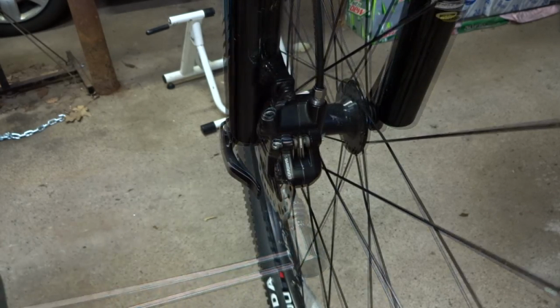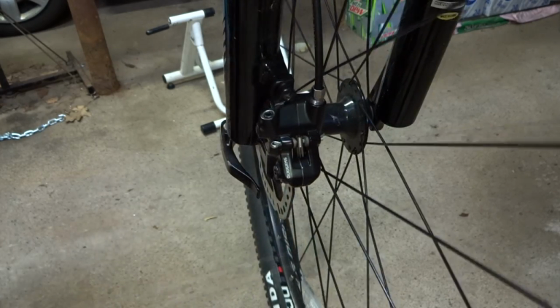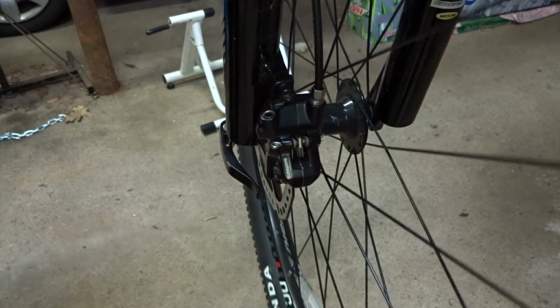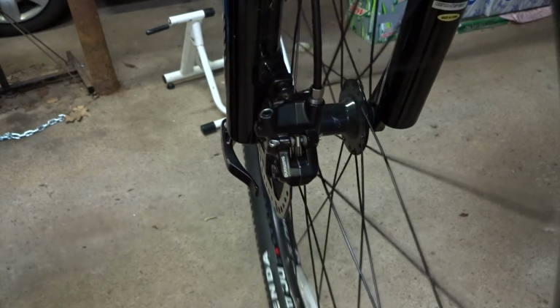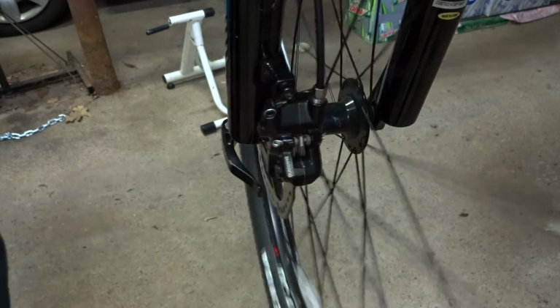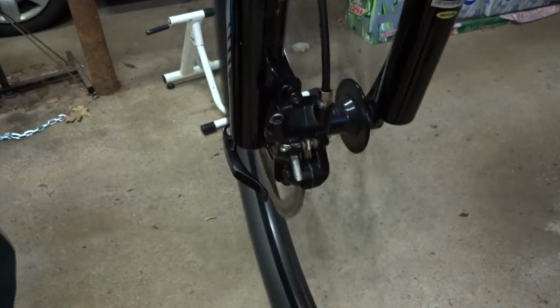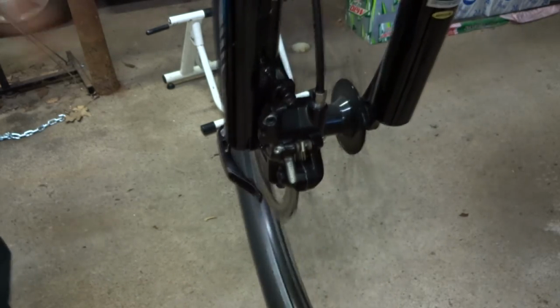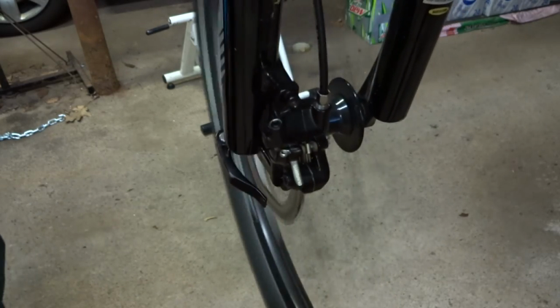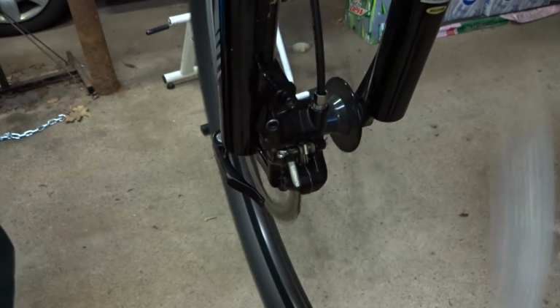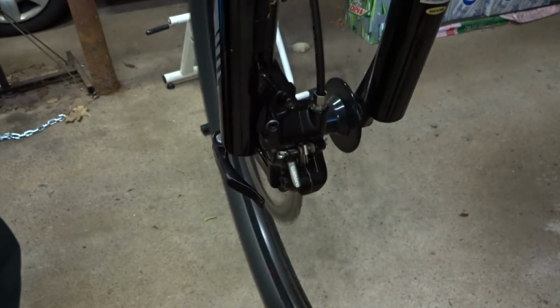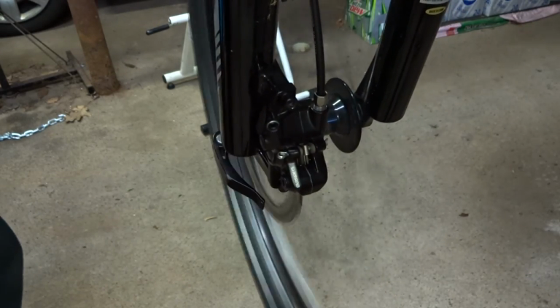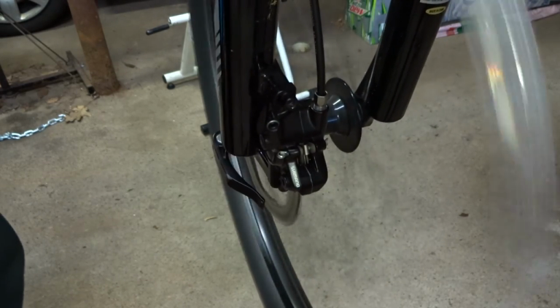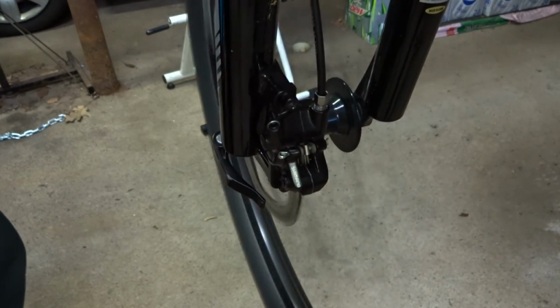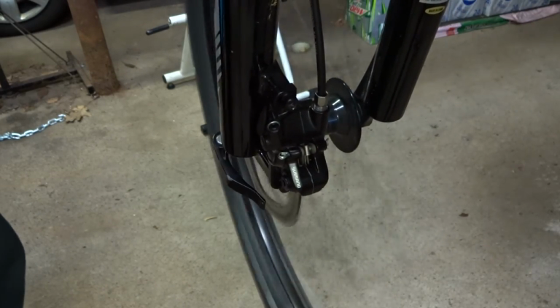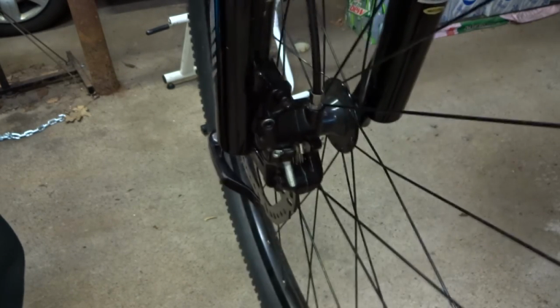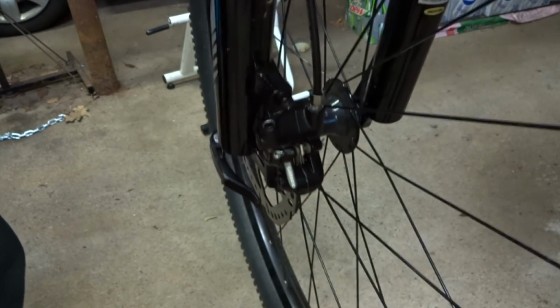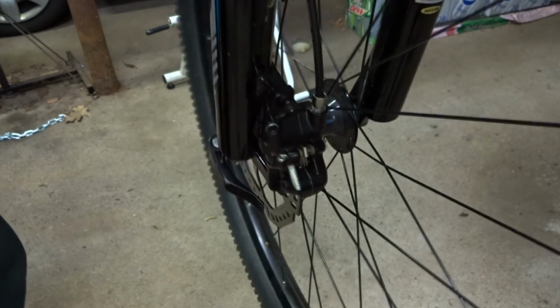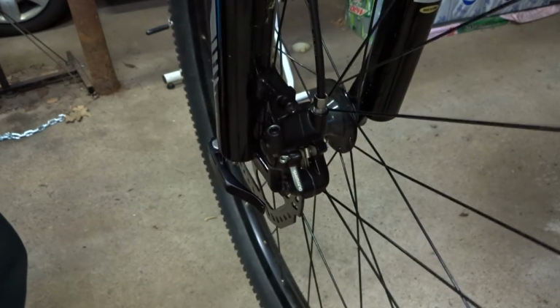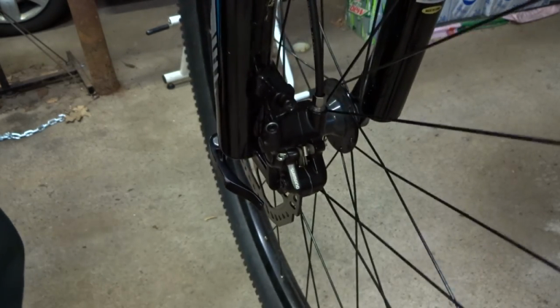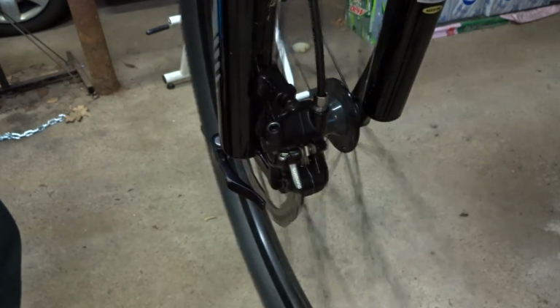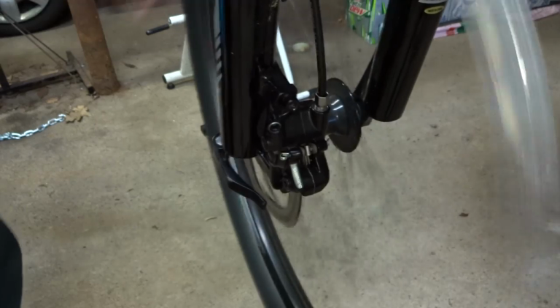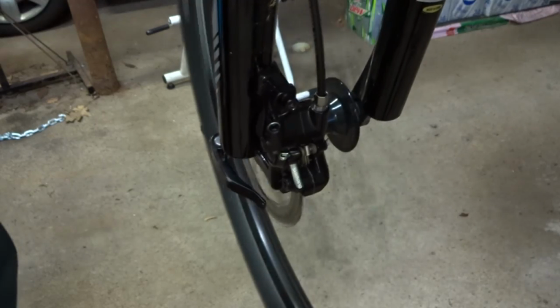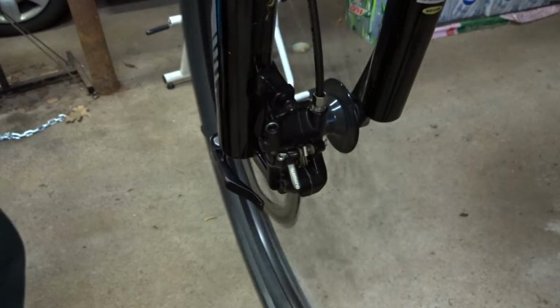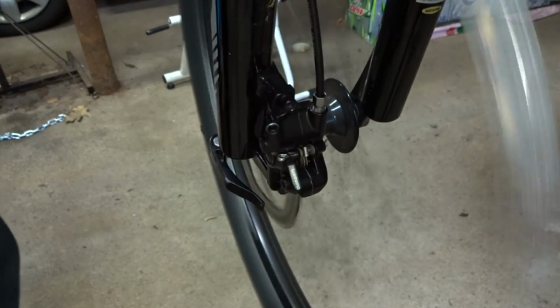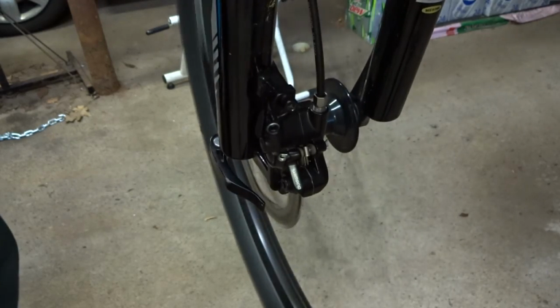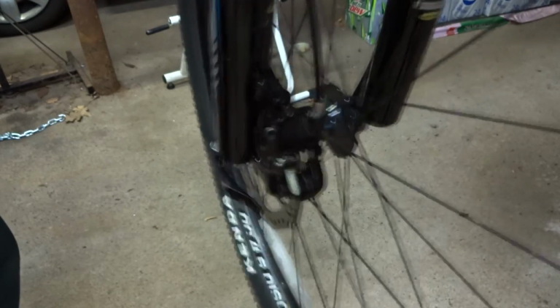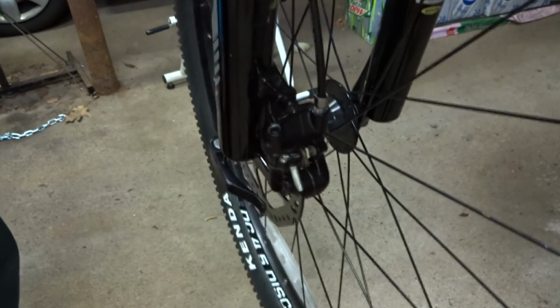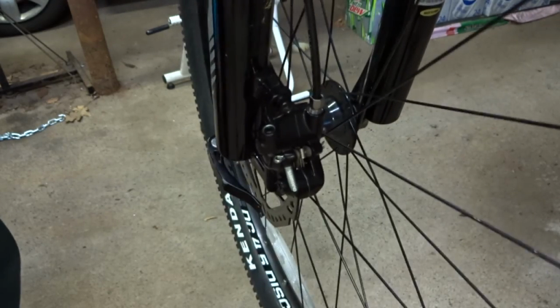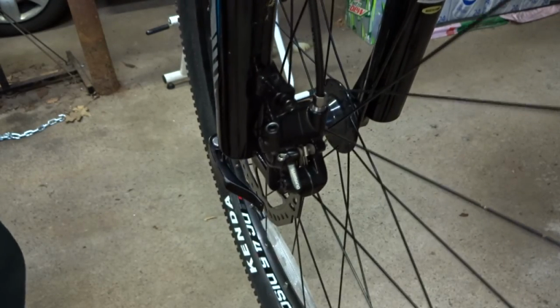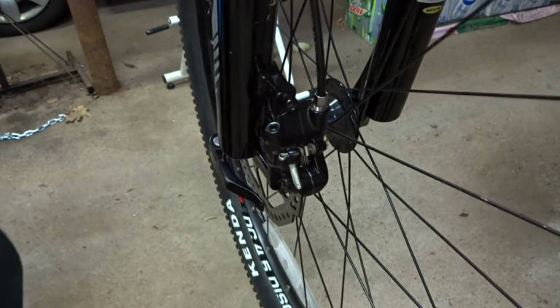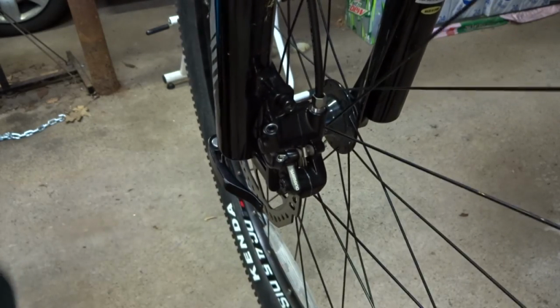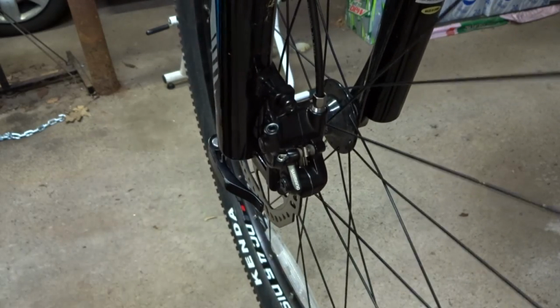Spin the wheel, hit the brakes — boom, perfect.